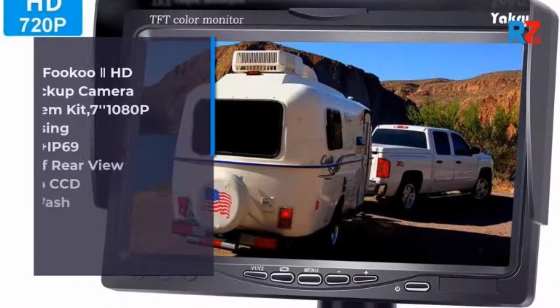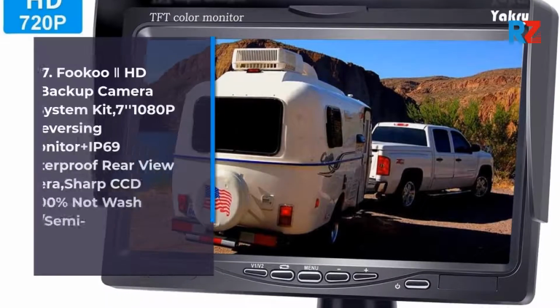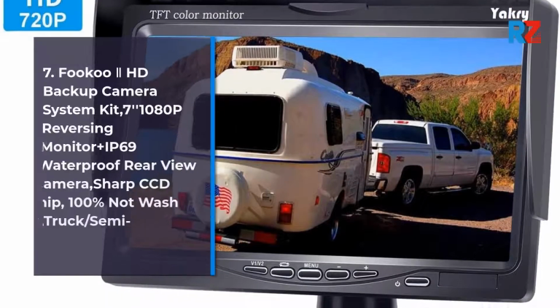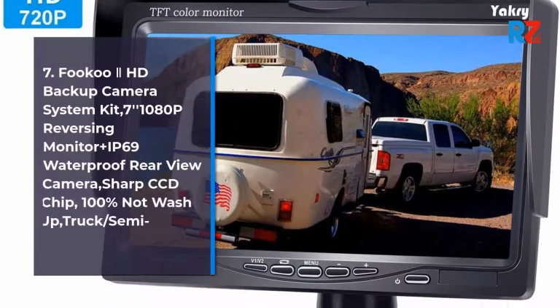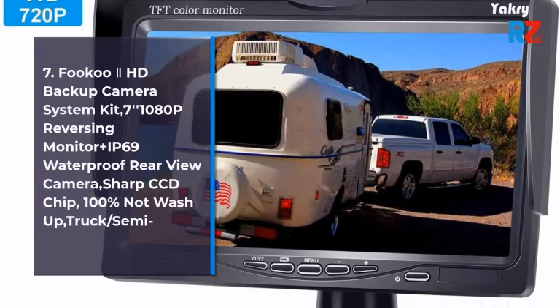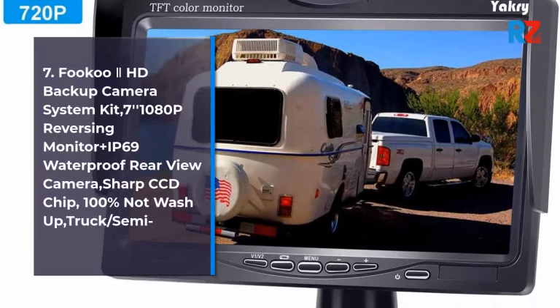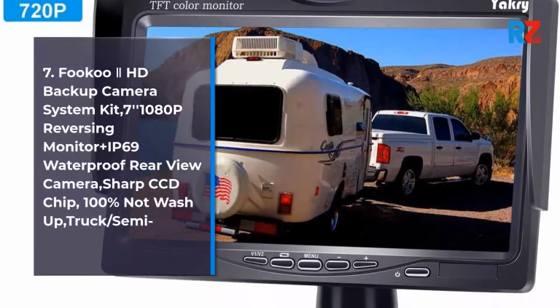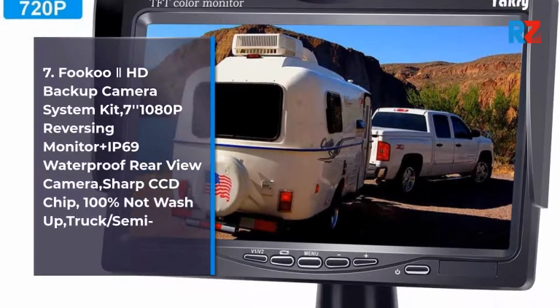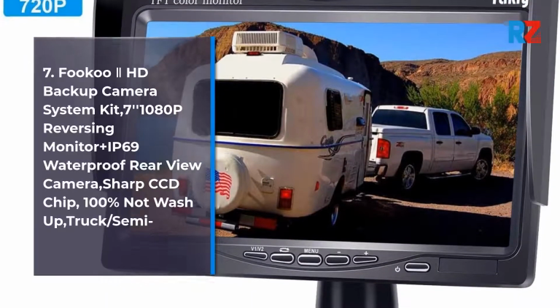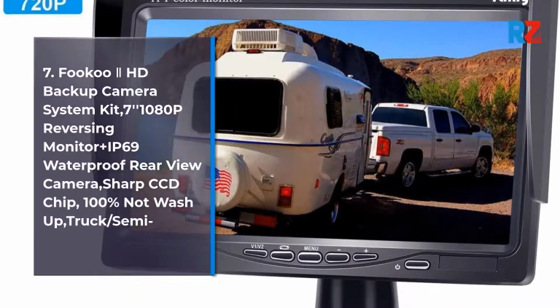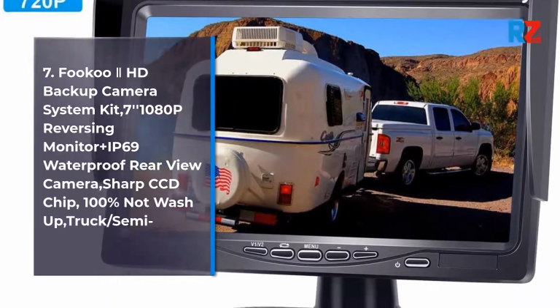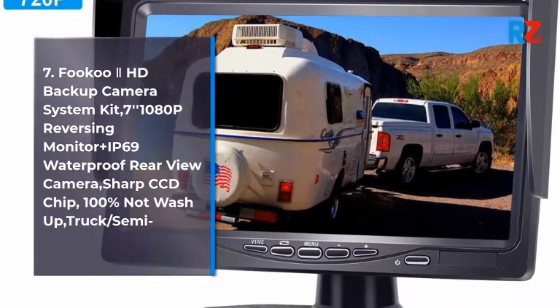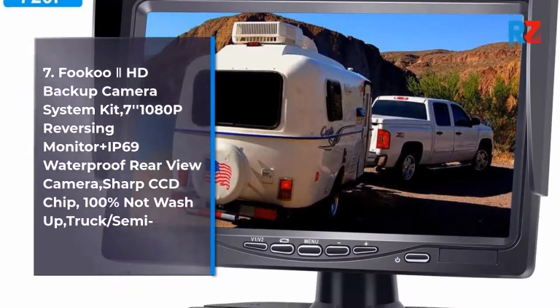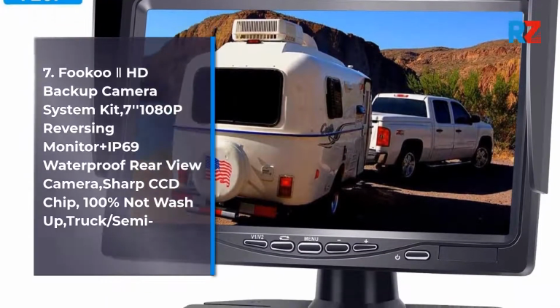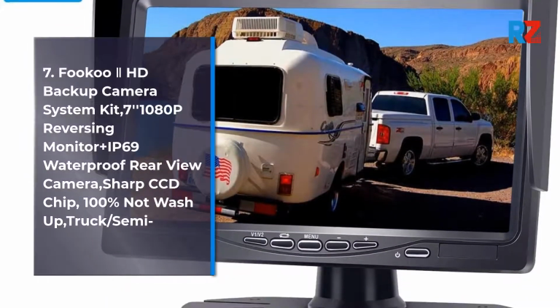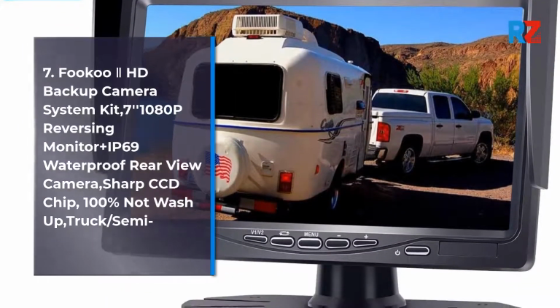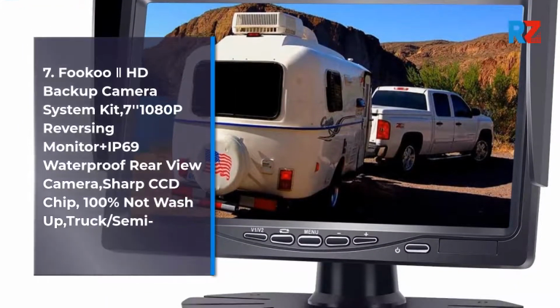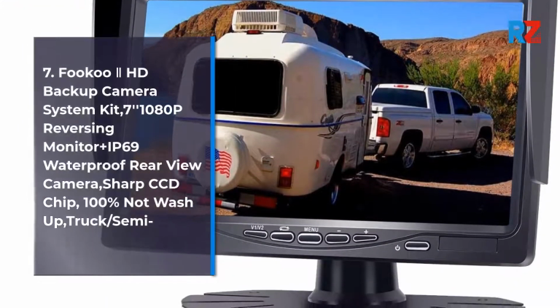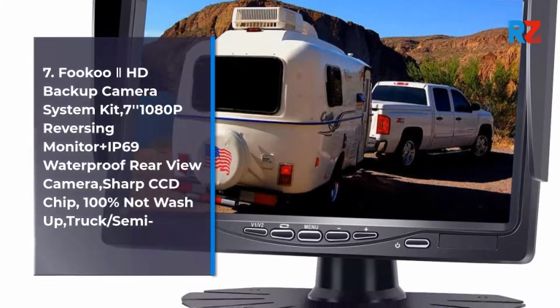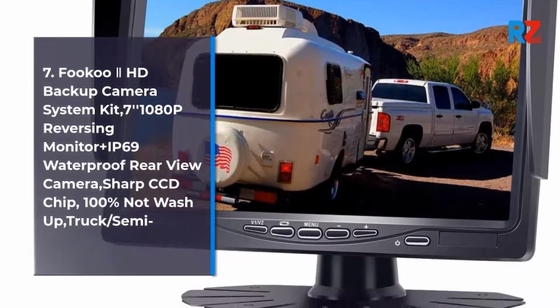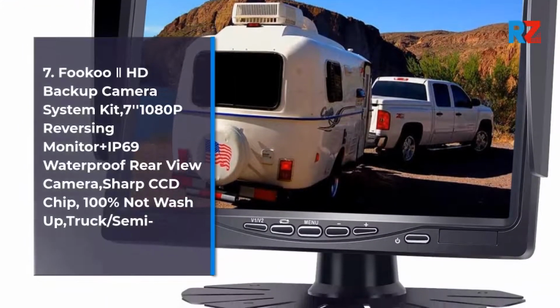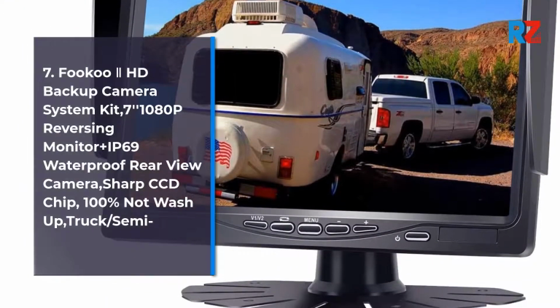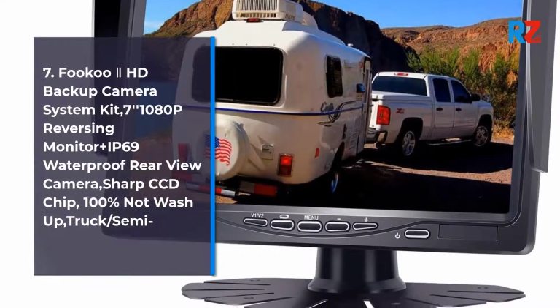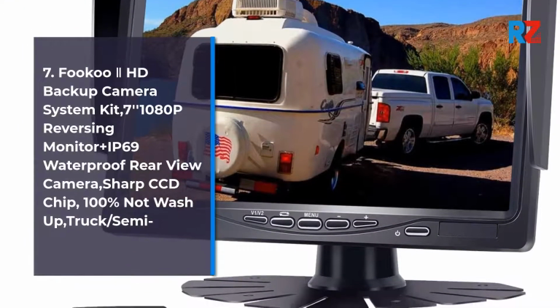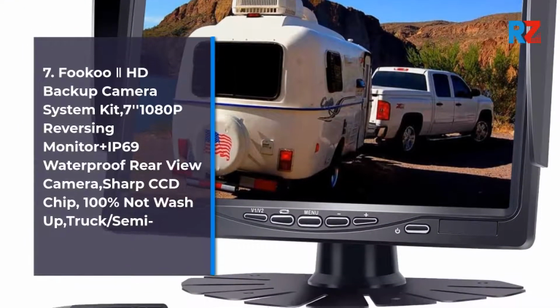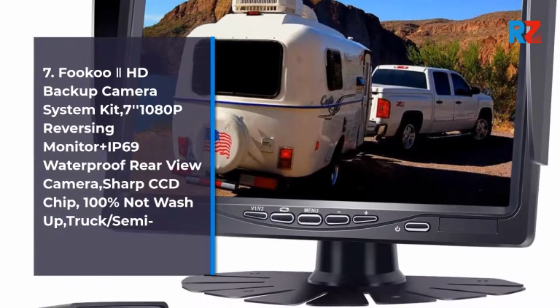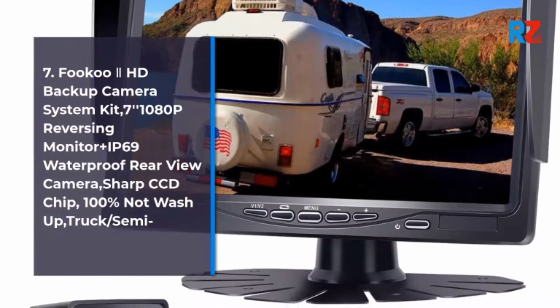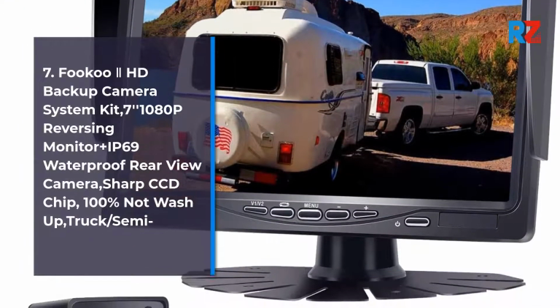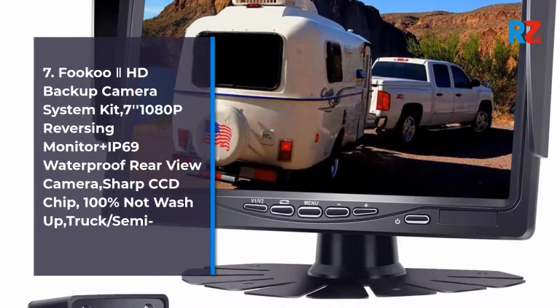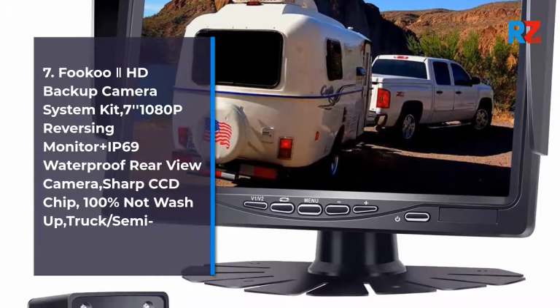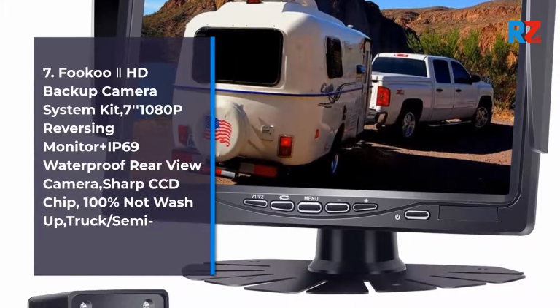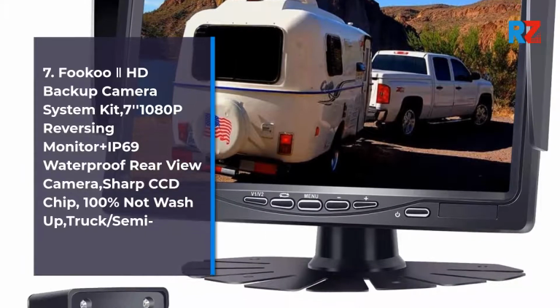7. Fuku 2 HD Backup Camera System Kit 7-inch 1080p Reversing Monitor.